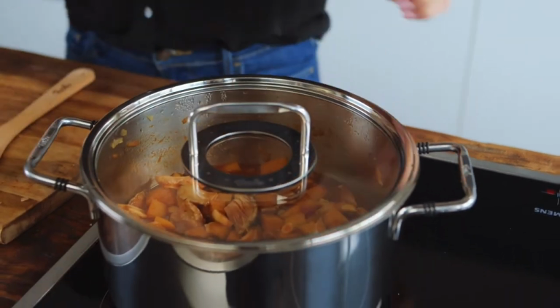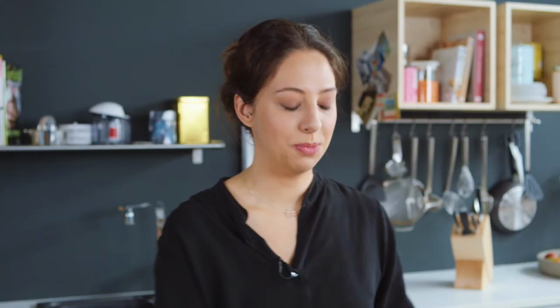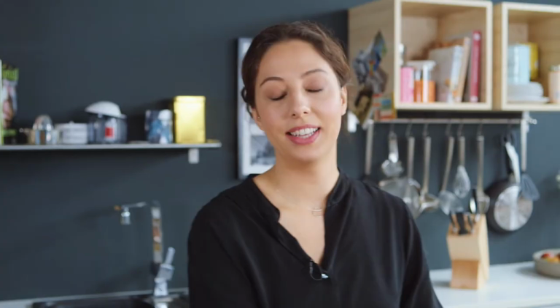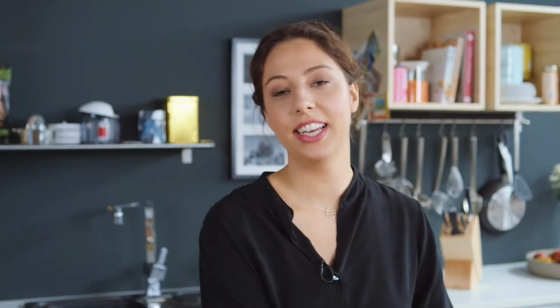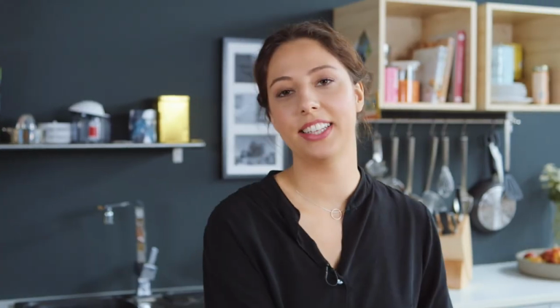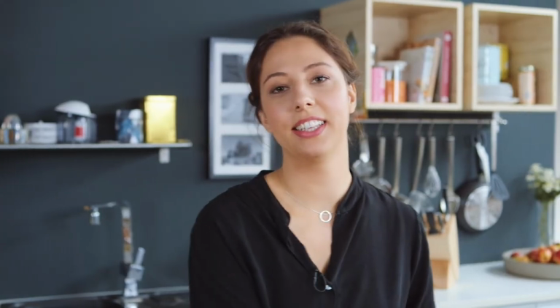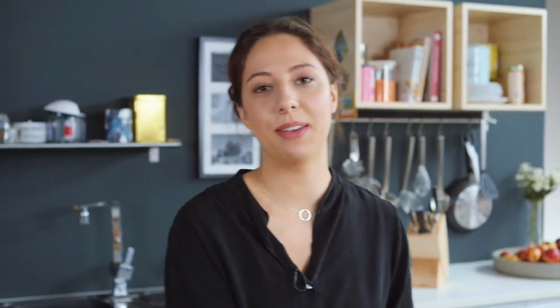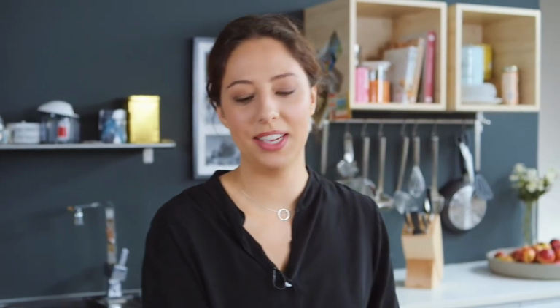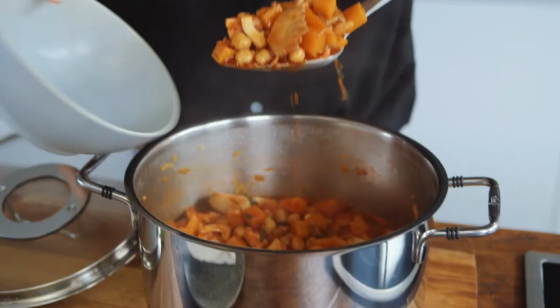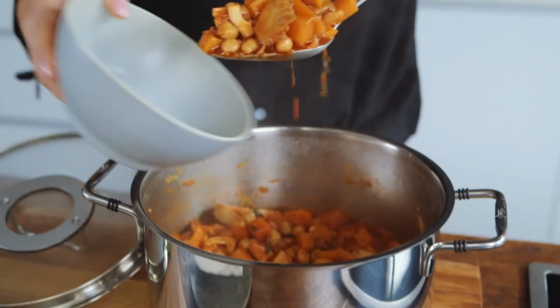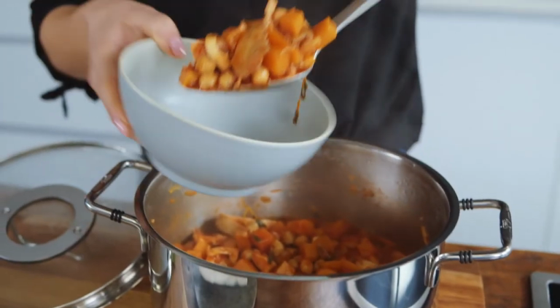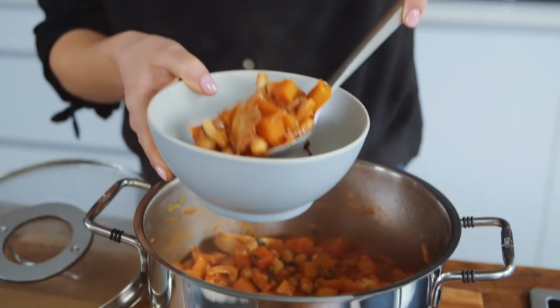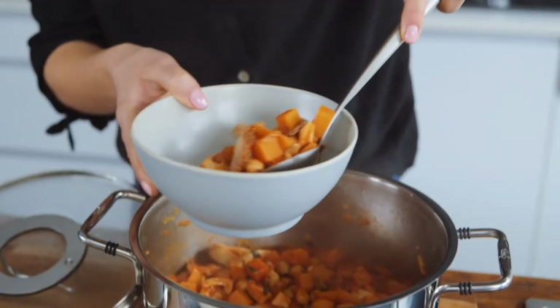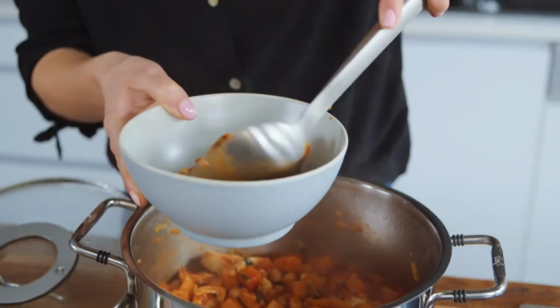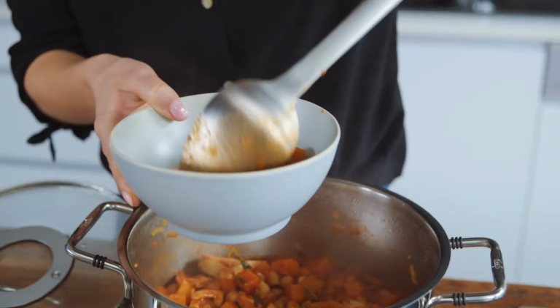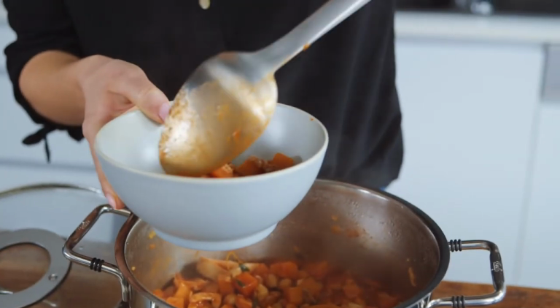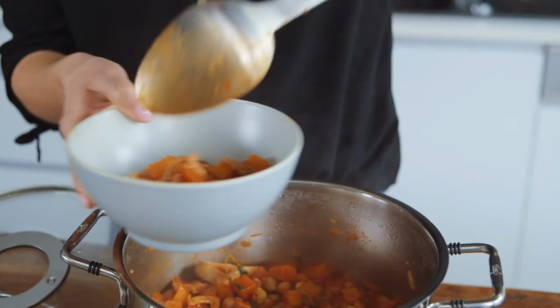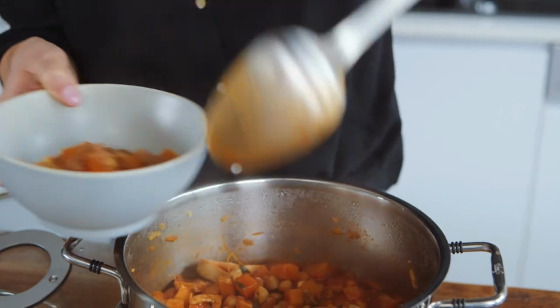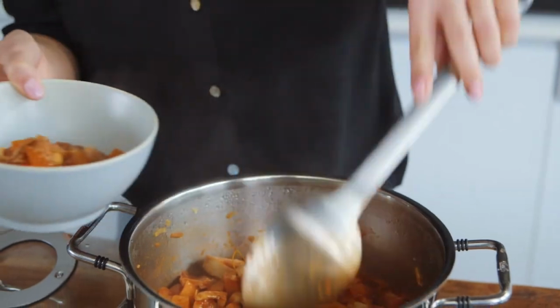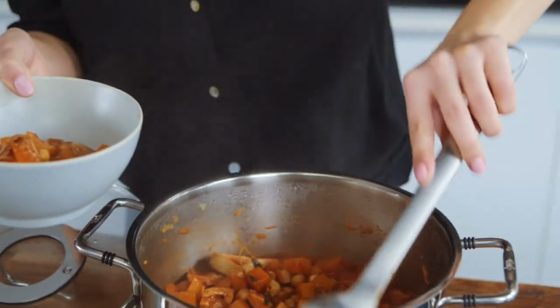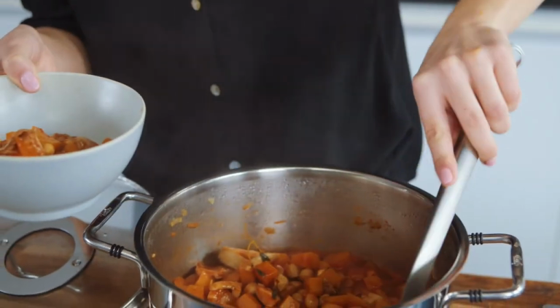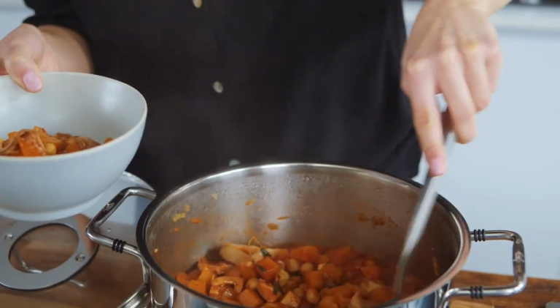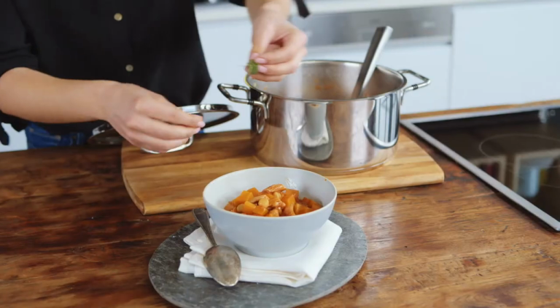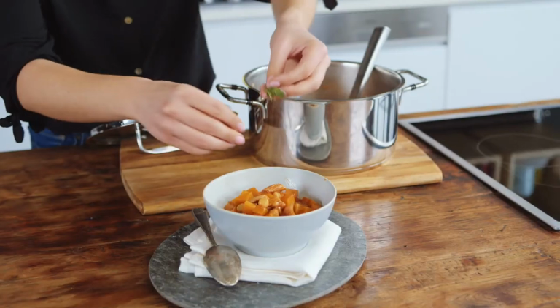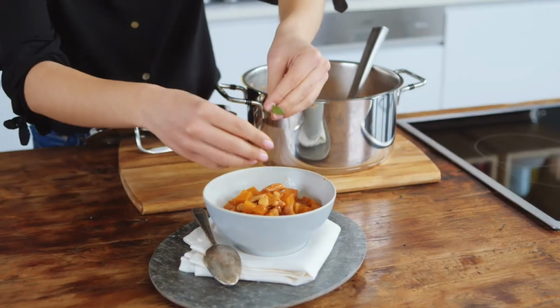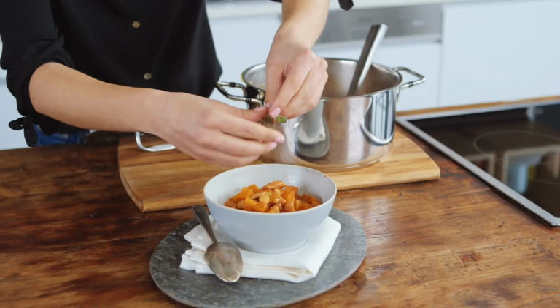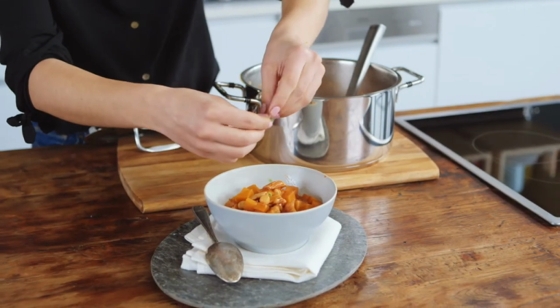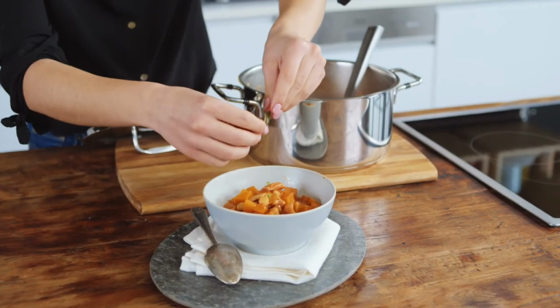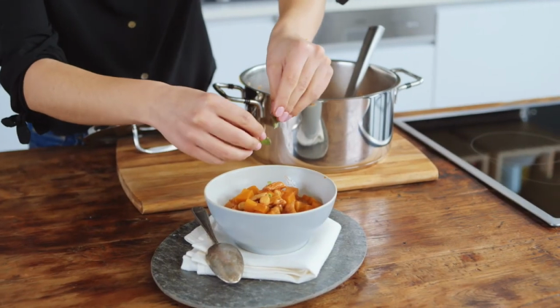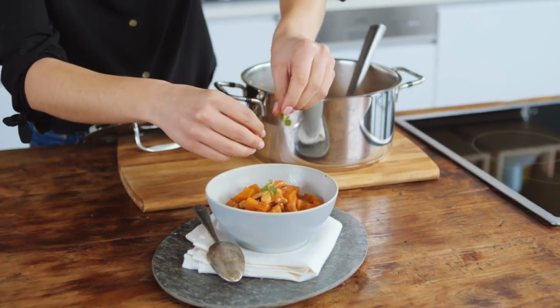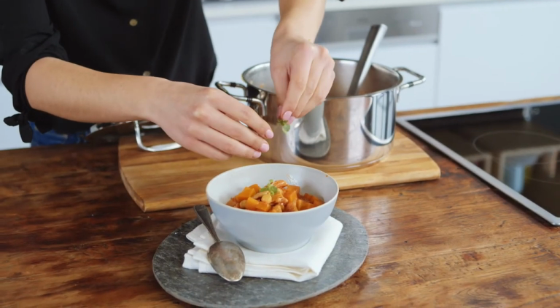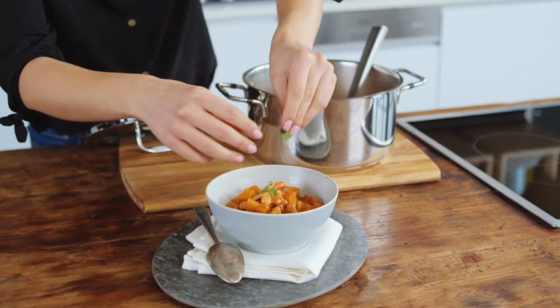To serve the goulash, I ladle it into a bowl and garnish it with oregano leaves and a little pepper.